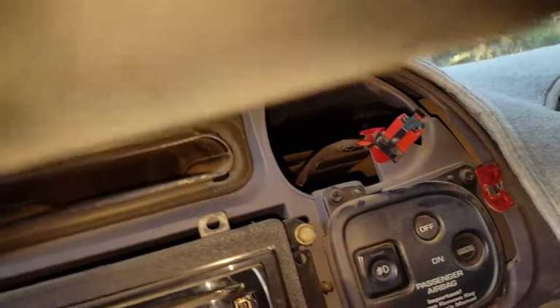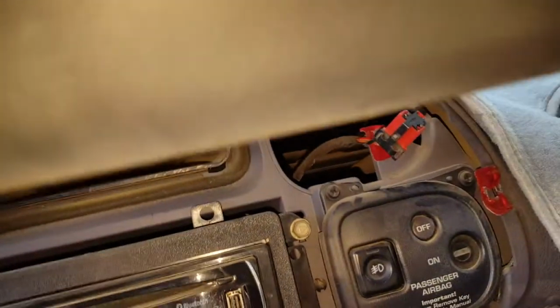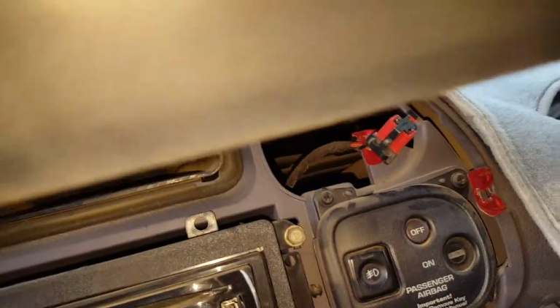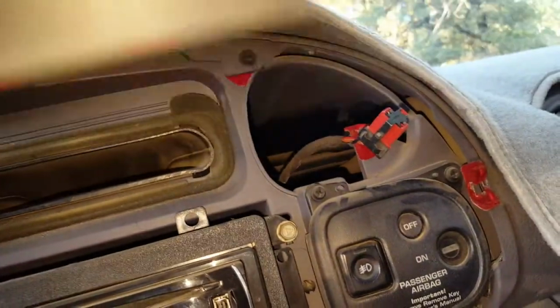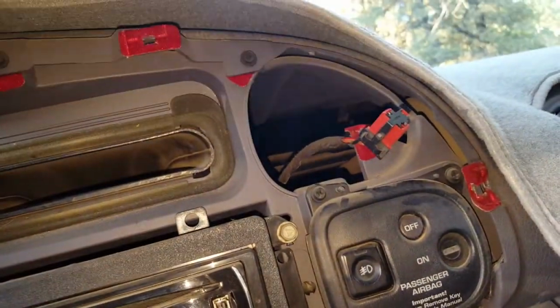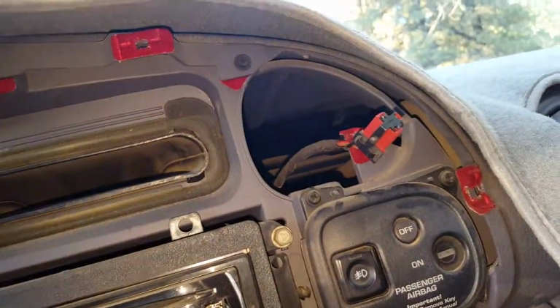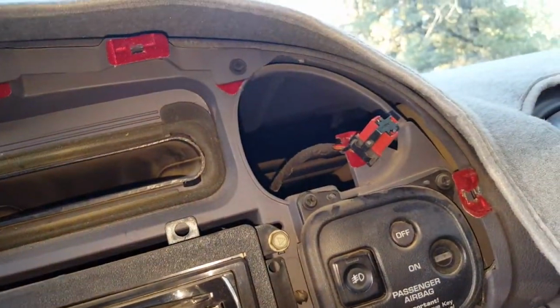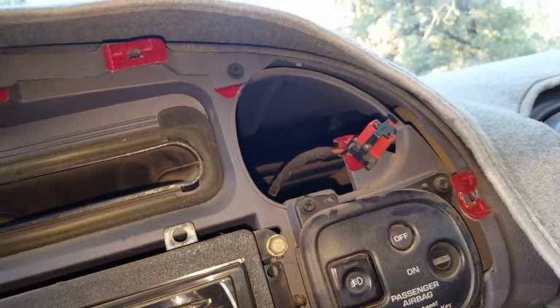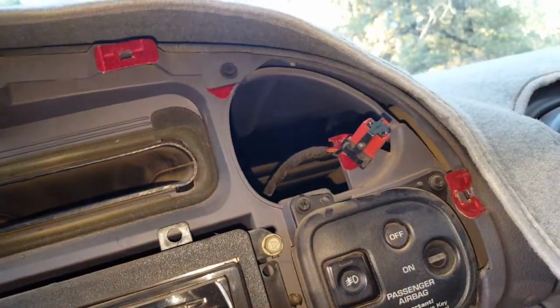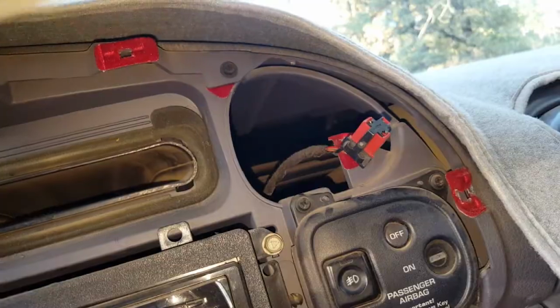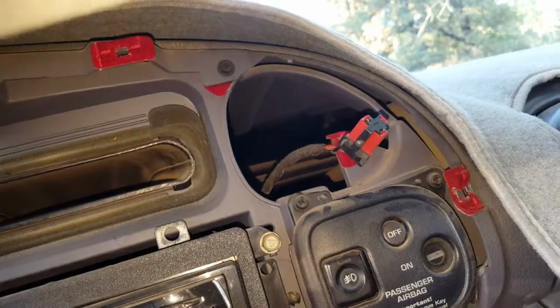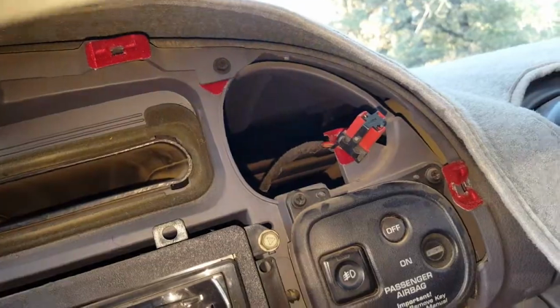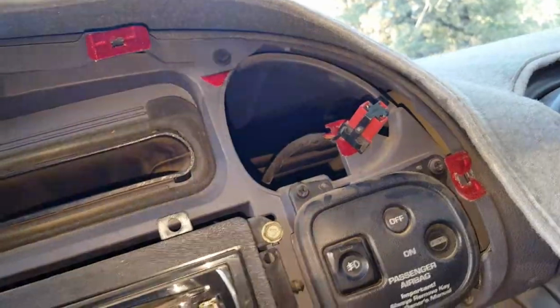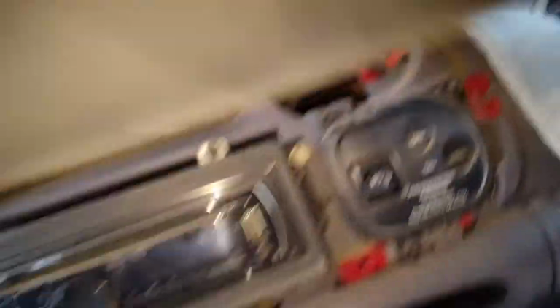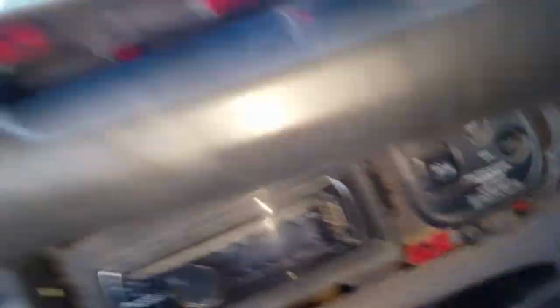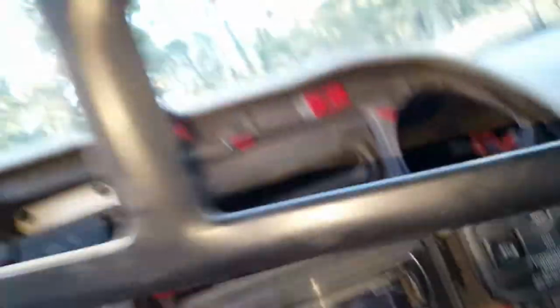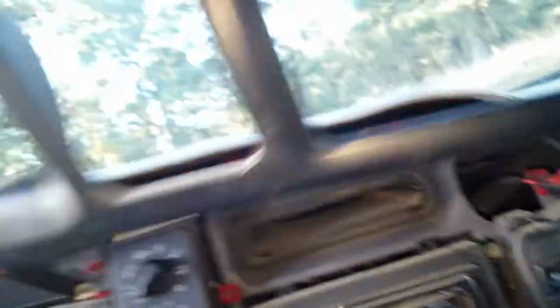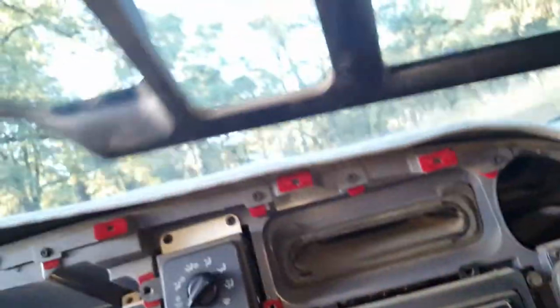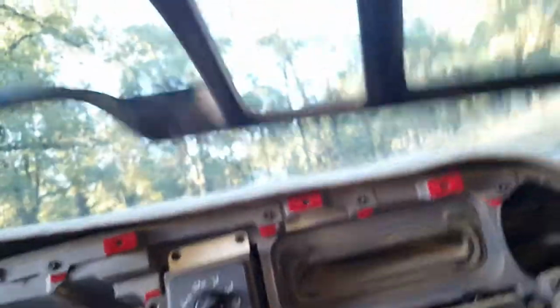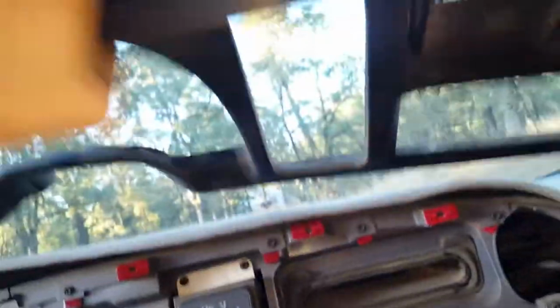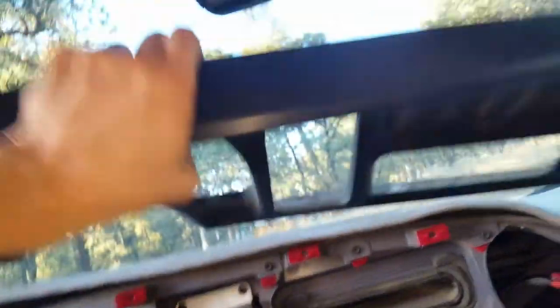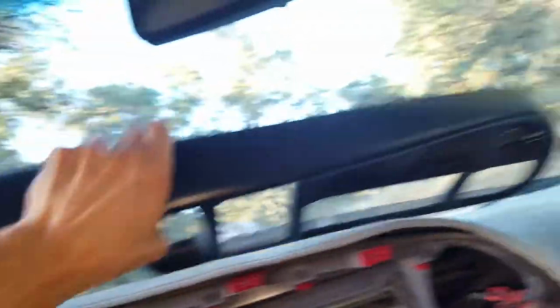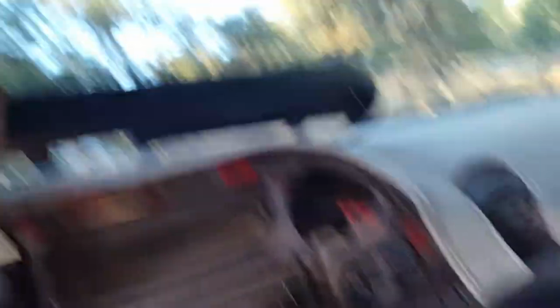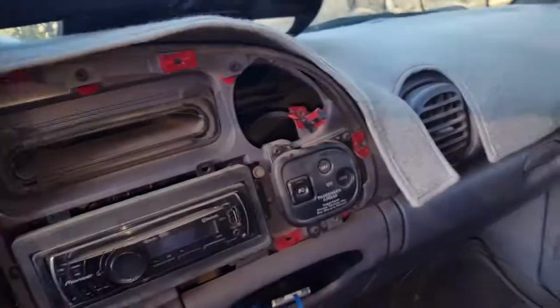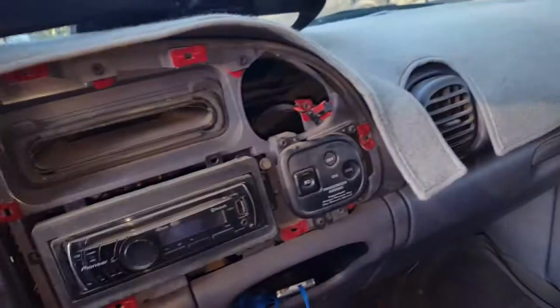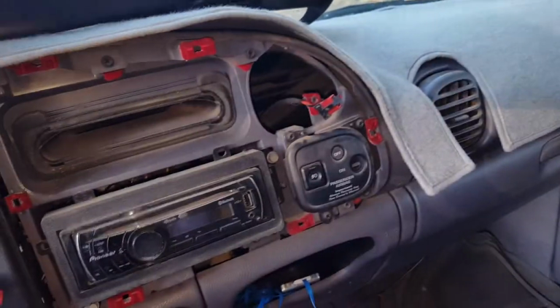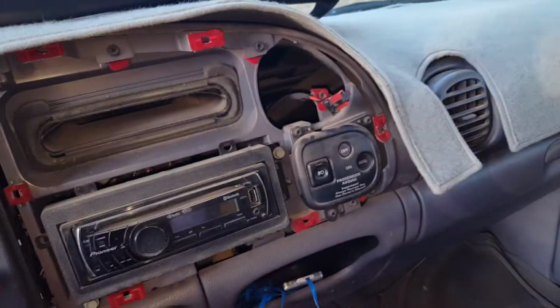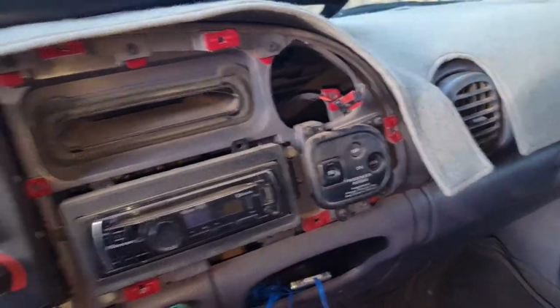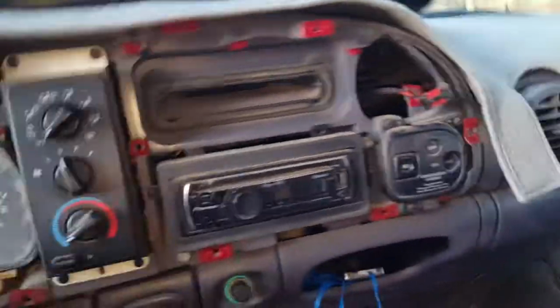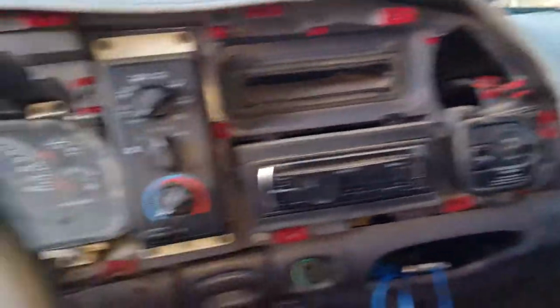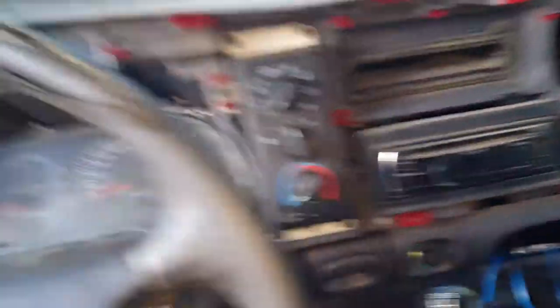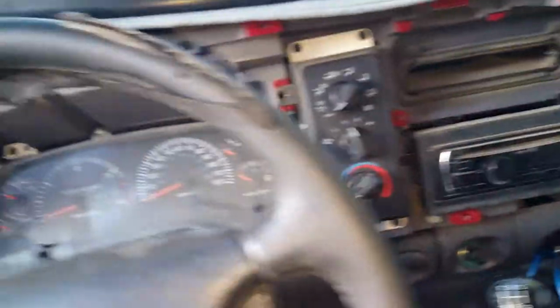Once it's lifted out, you'll have the cigarette lighter connector right there. You can unplug it and get that out of the way.